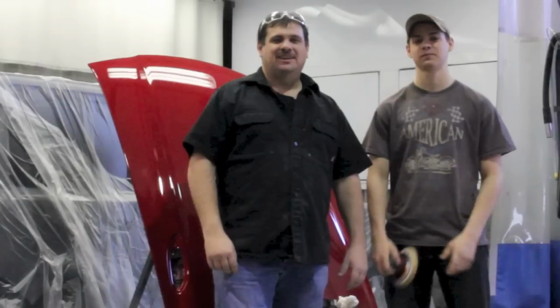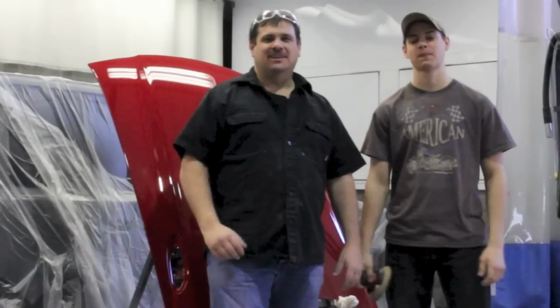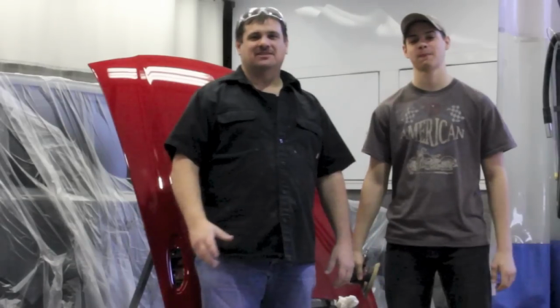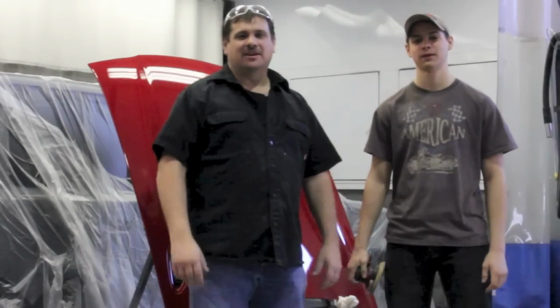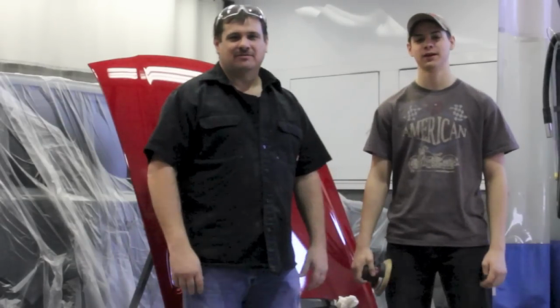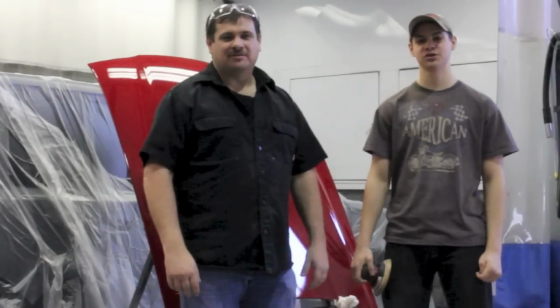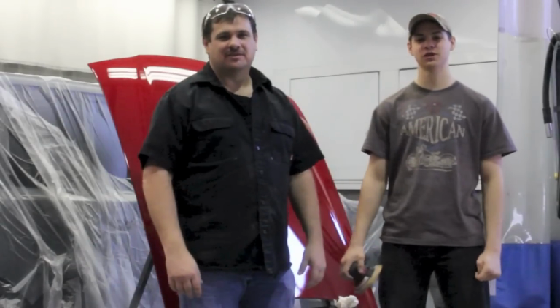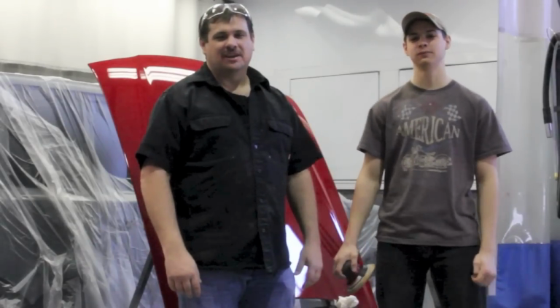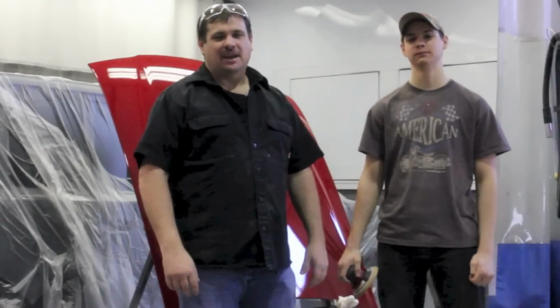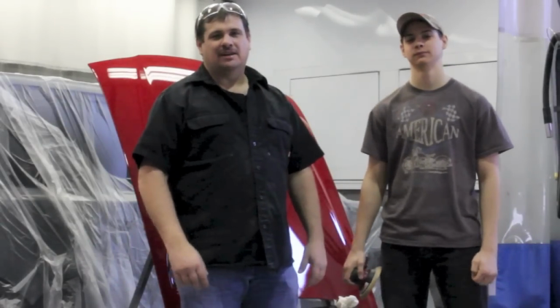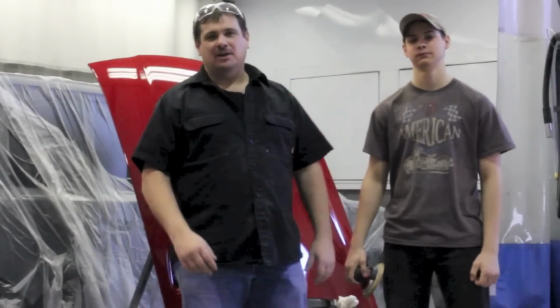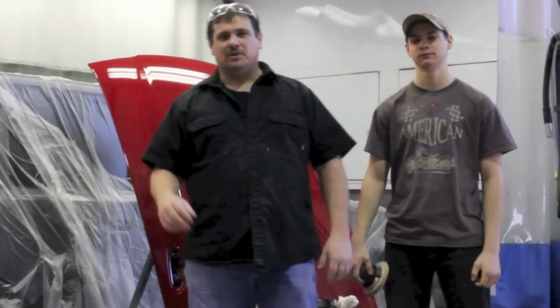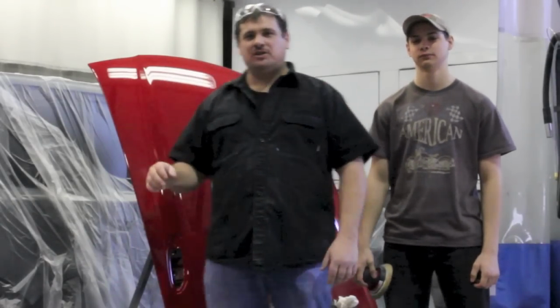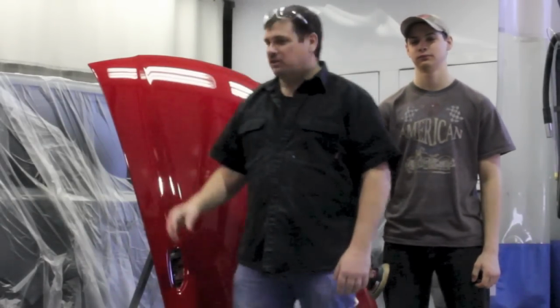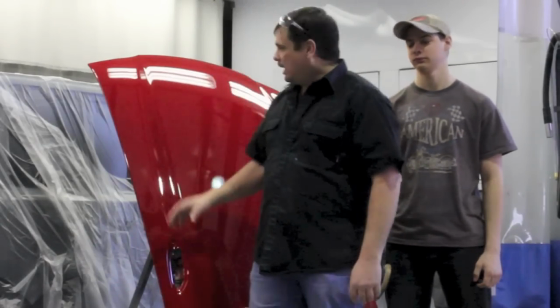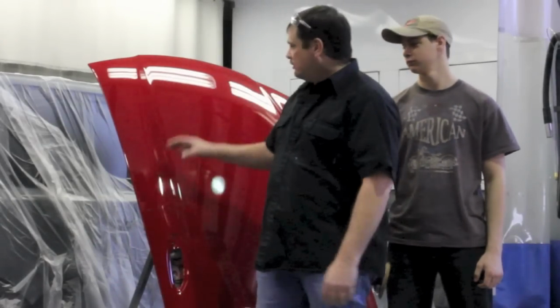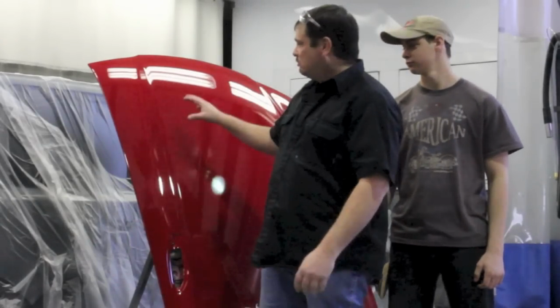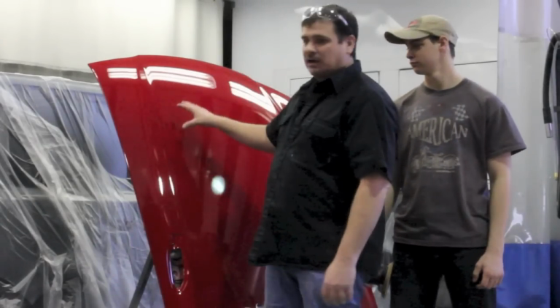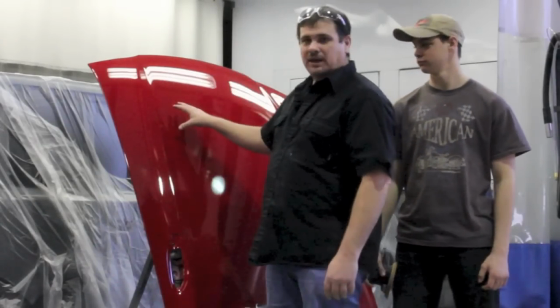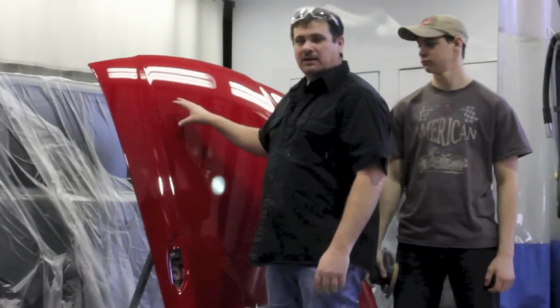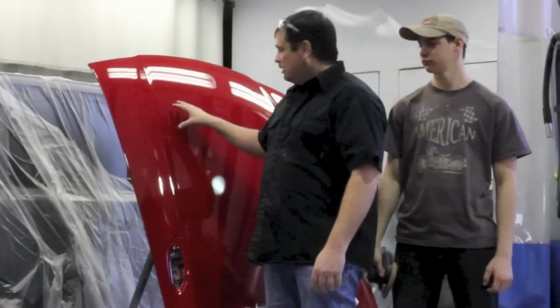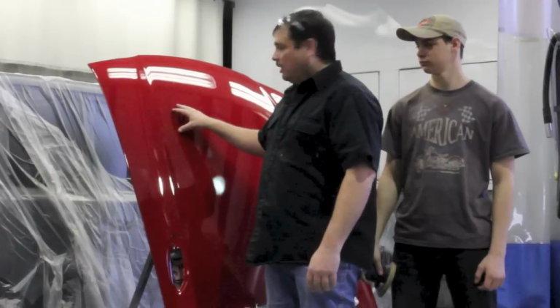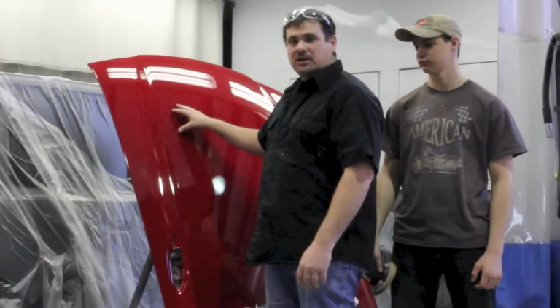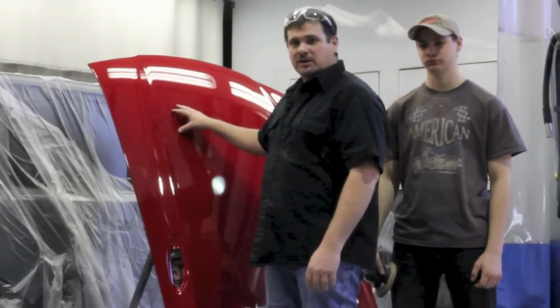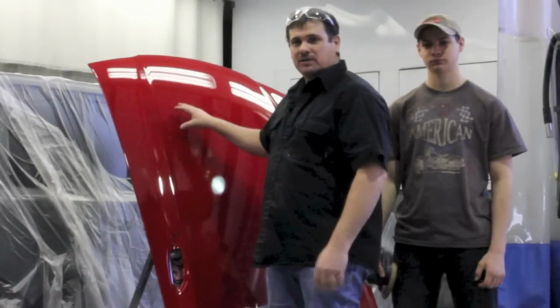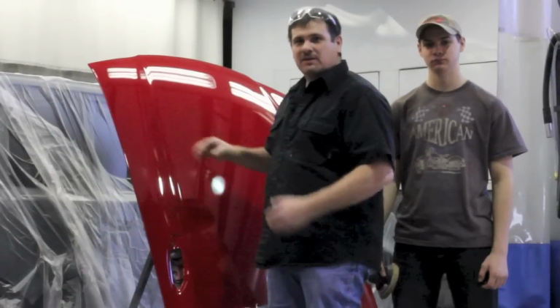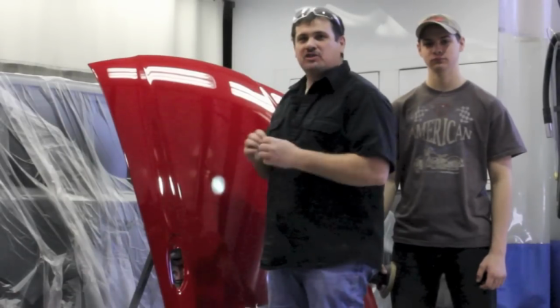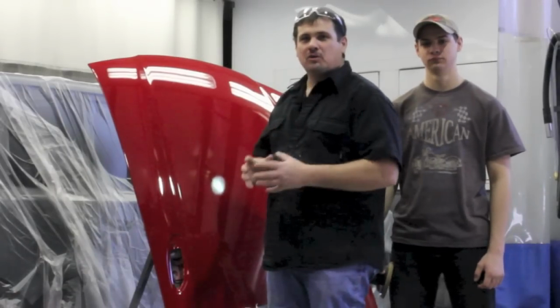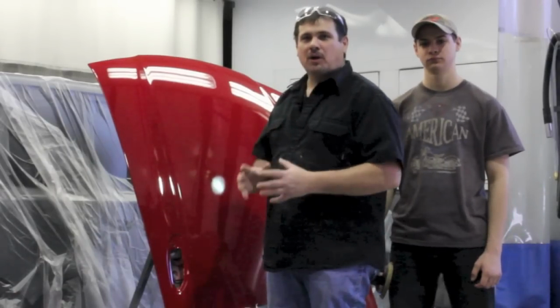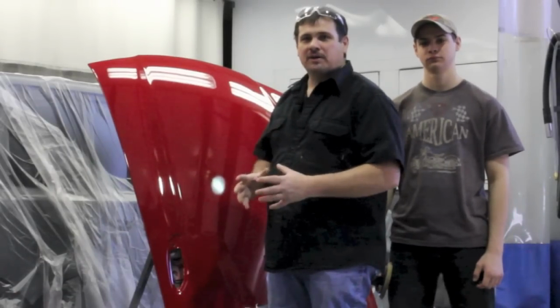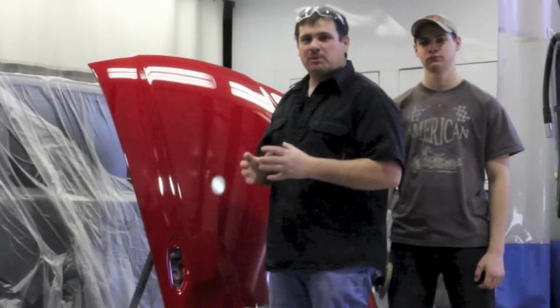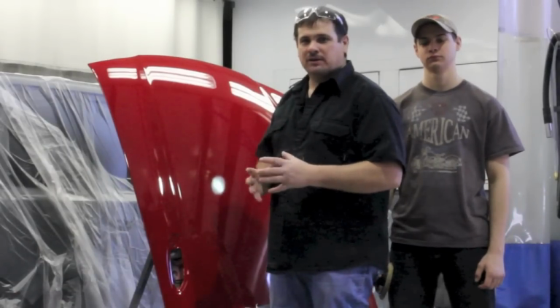Hey, this is Donnie. This is Jacob. And today we're going to show you how to buff and polish clear coat to give you that show quality appearance.